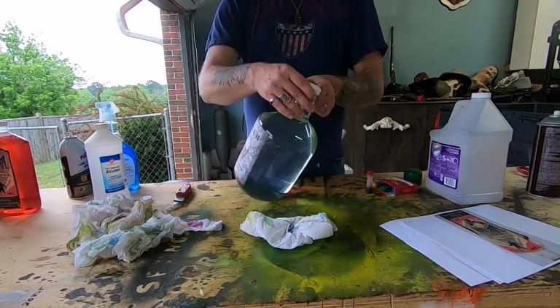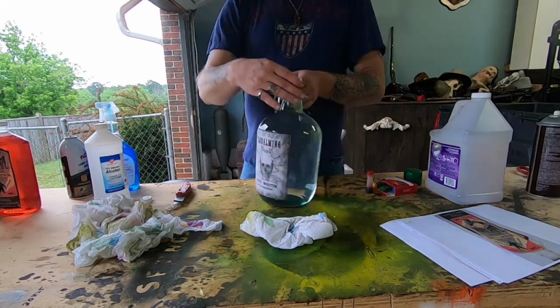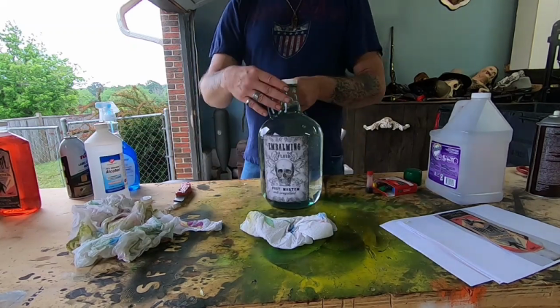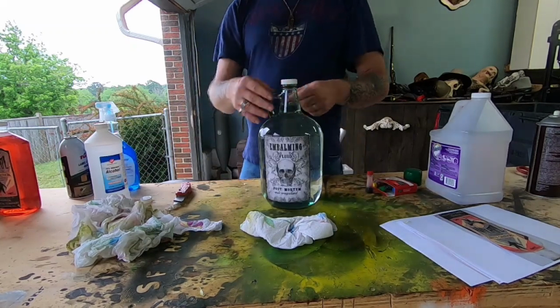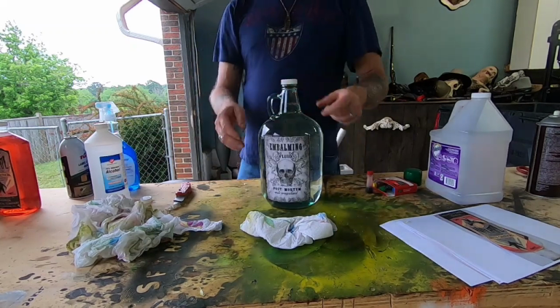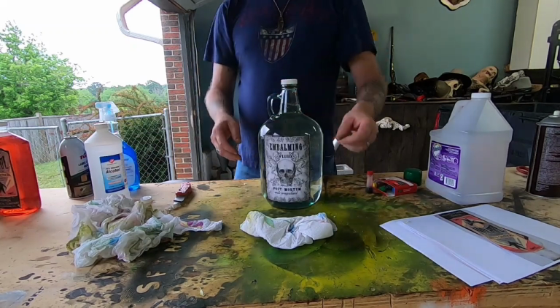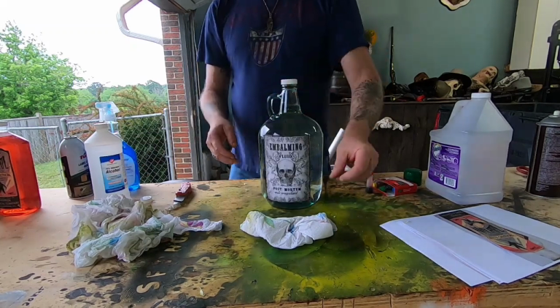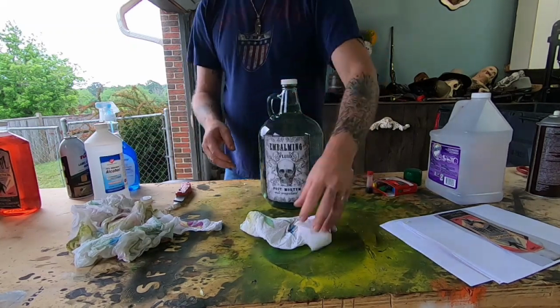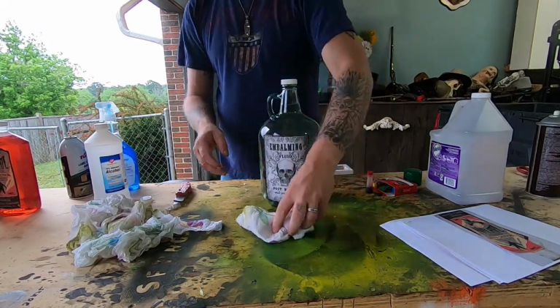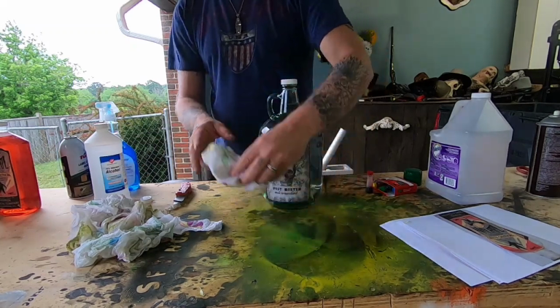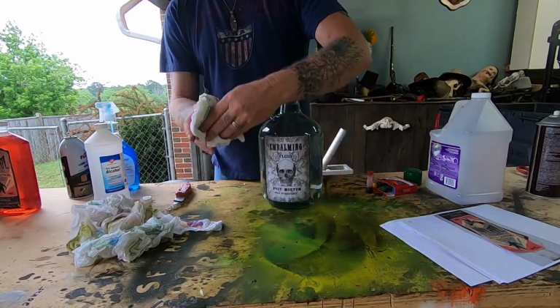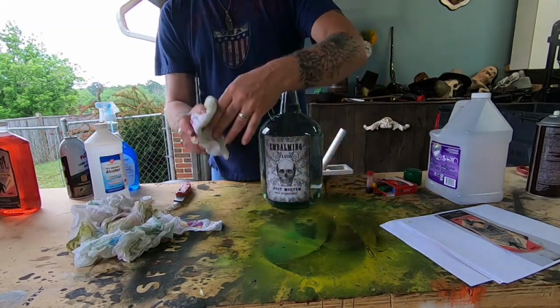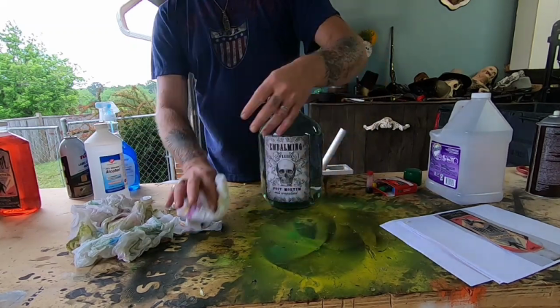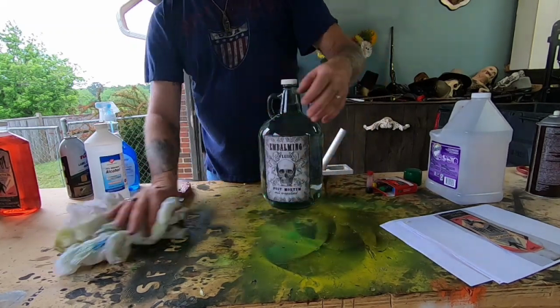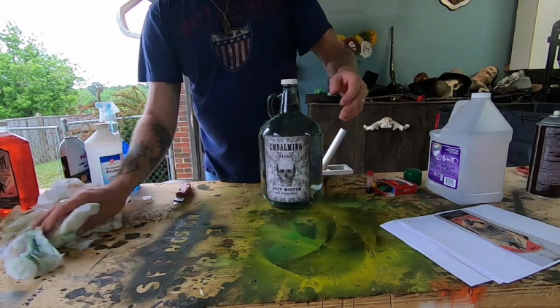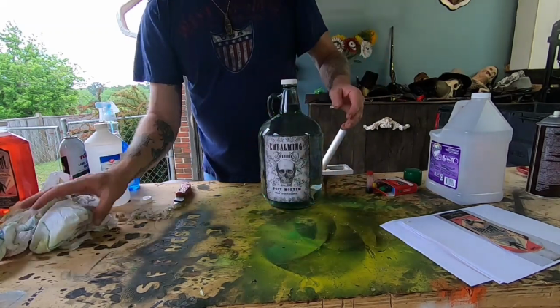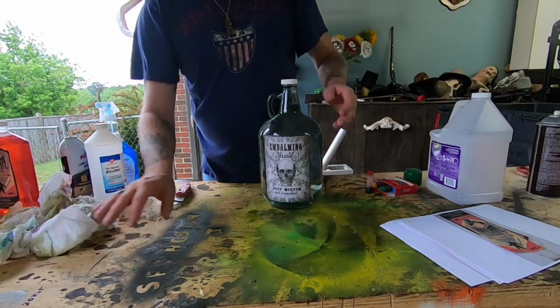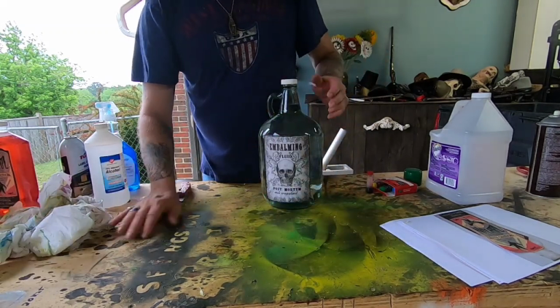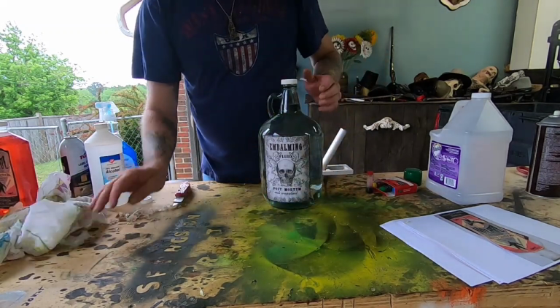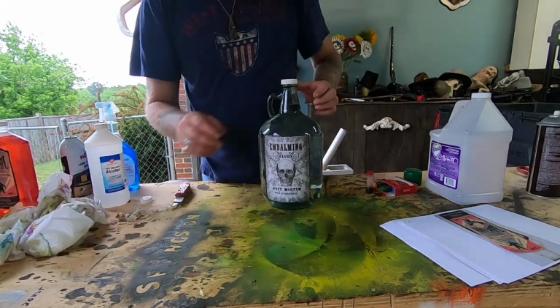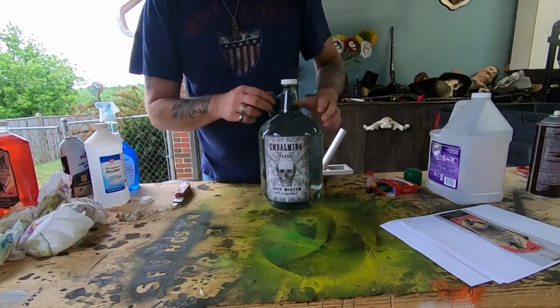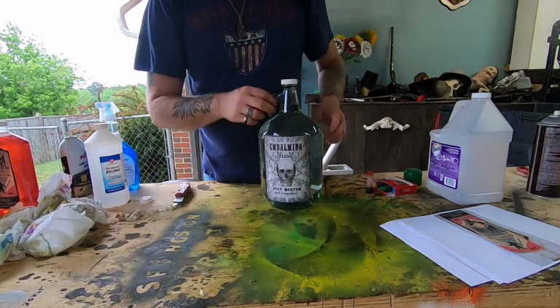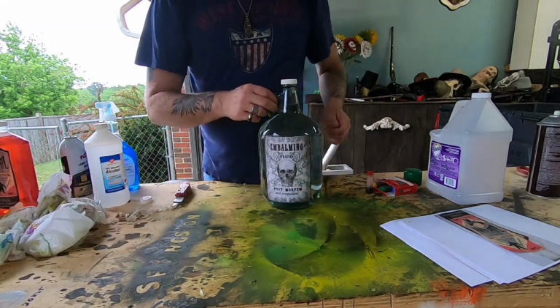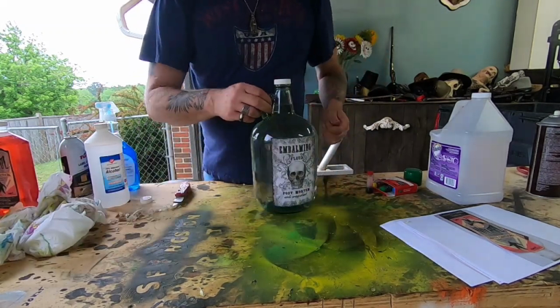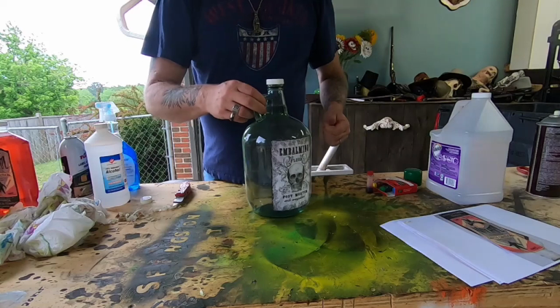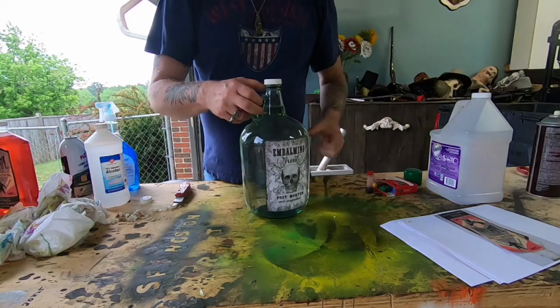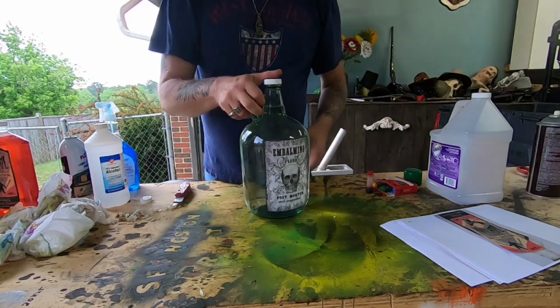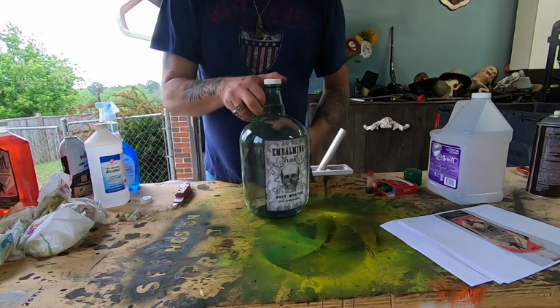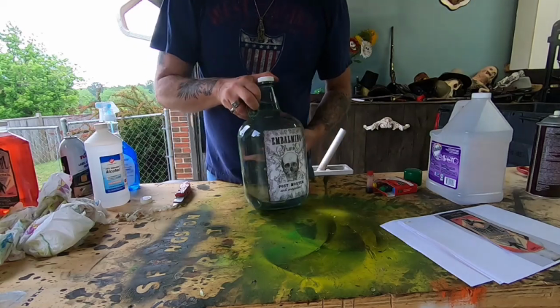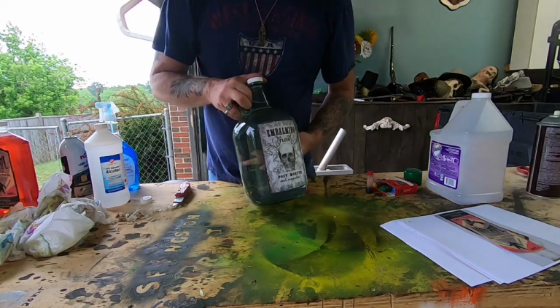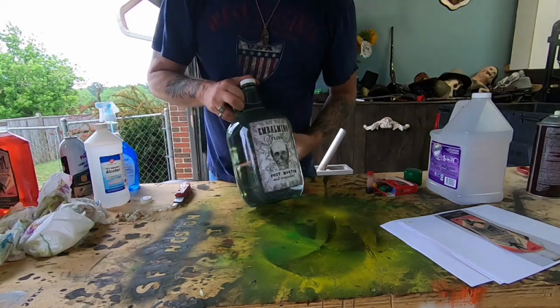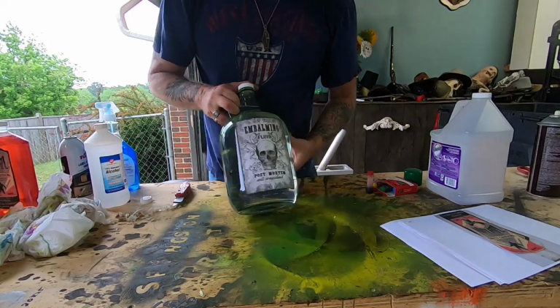There we go — that label is on that bottle. I think it looks pretty good.